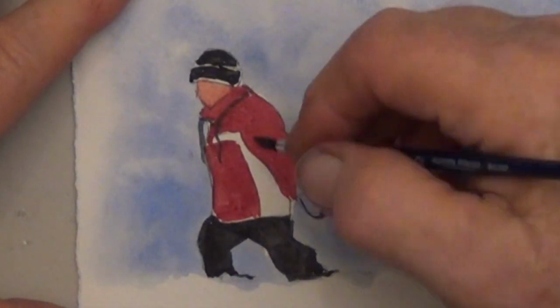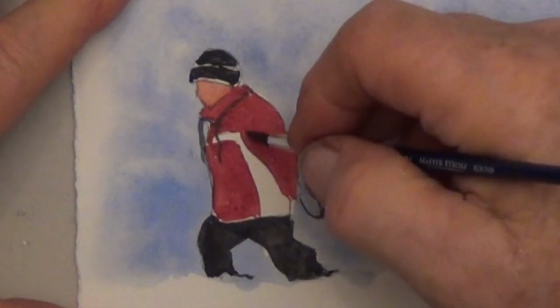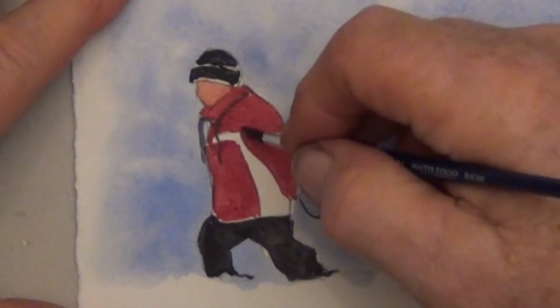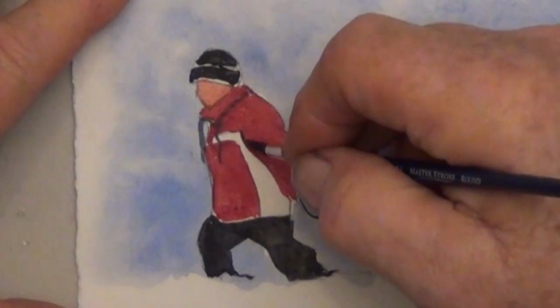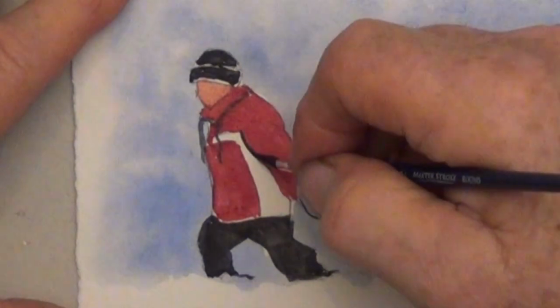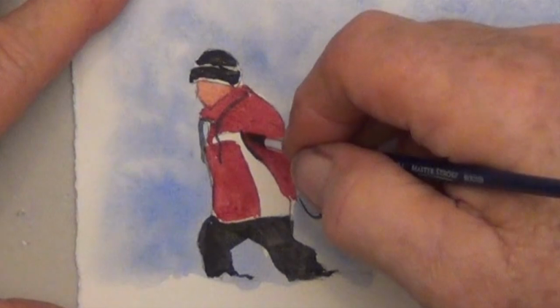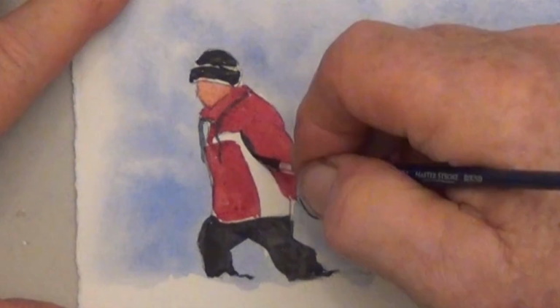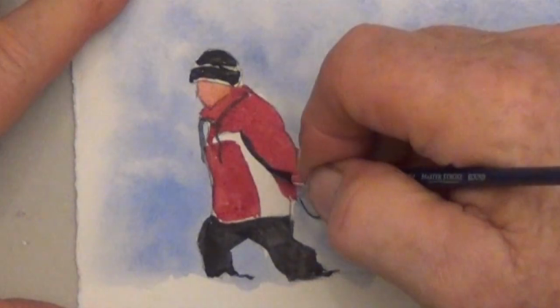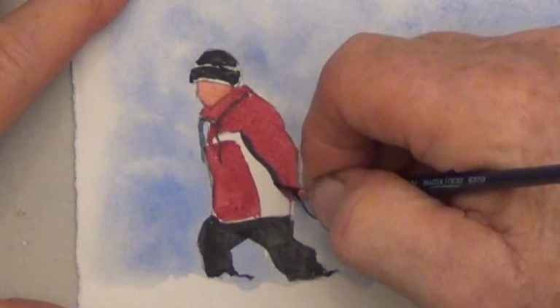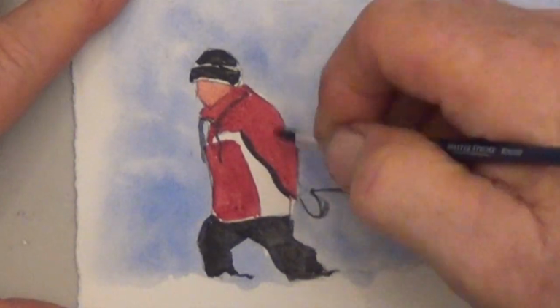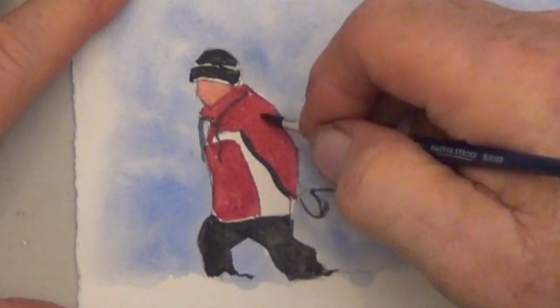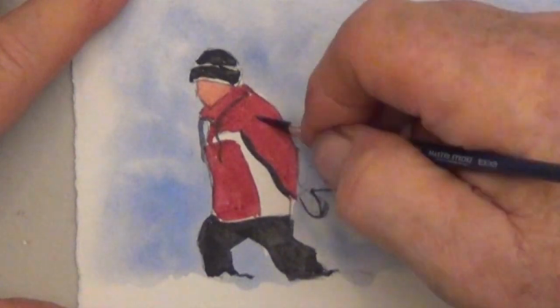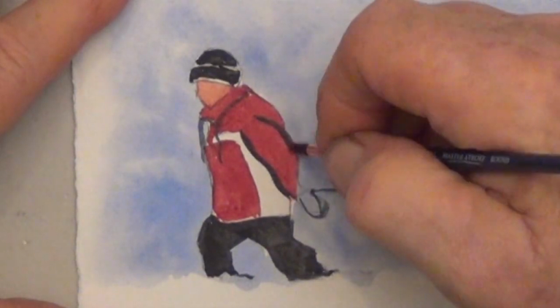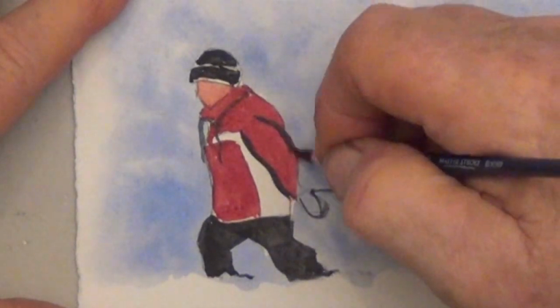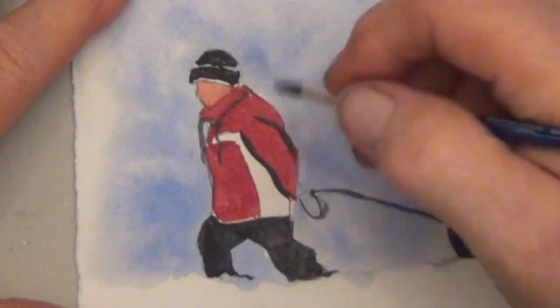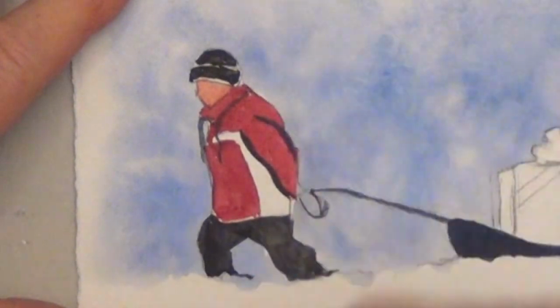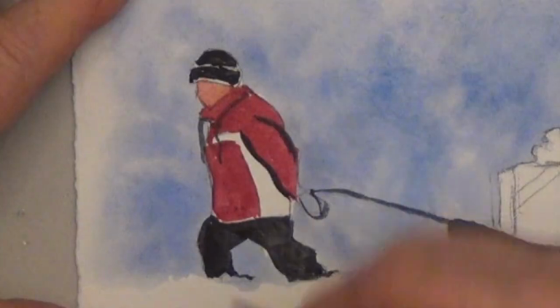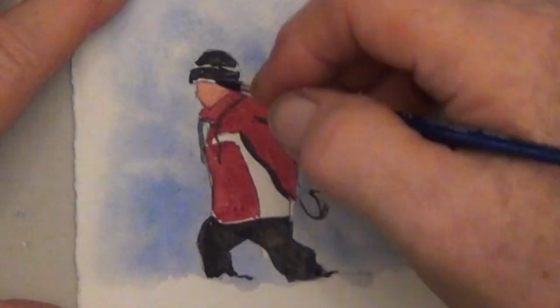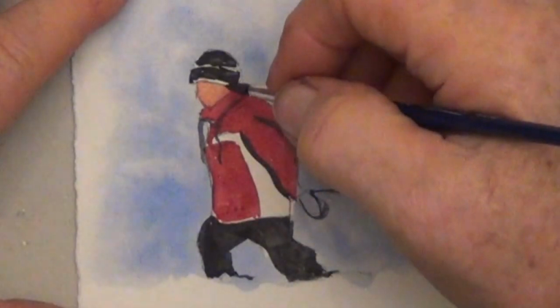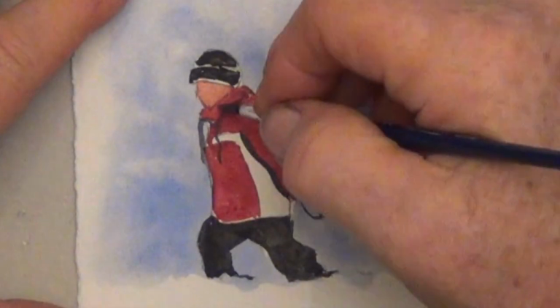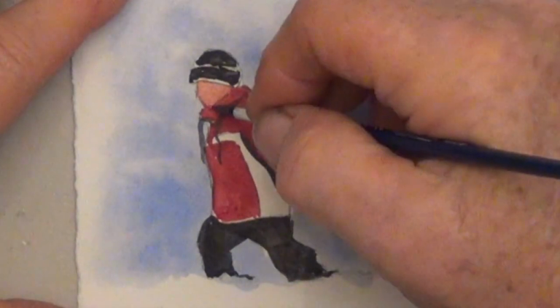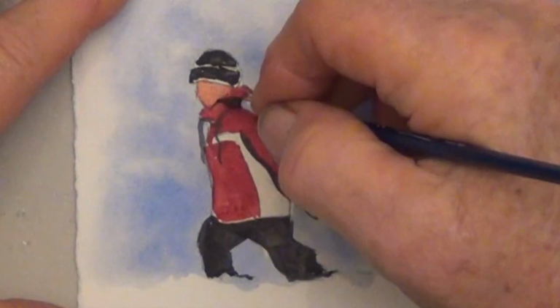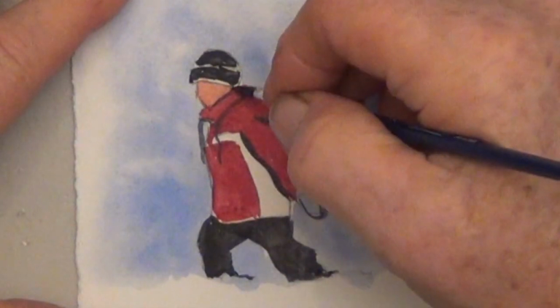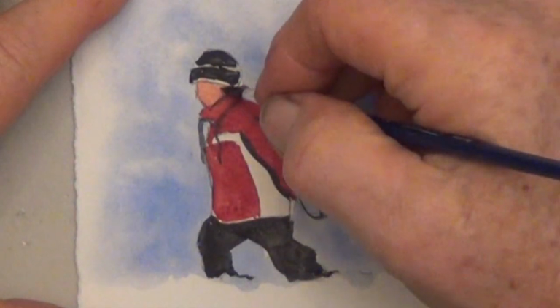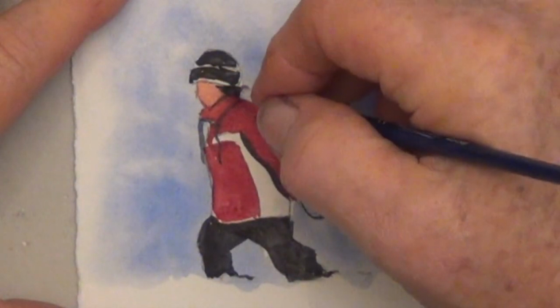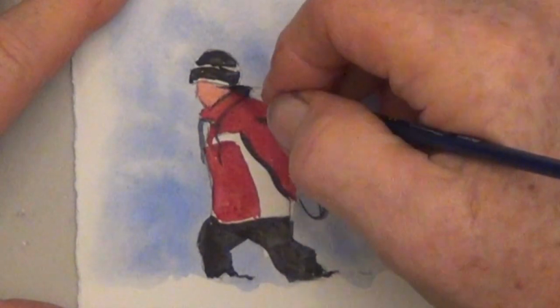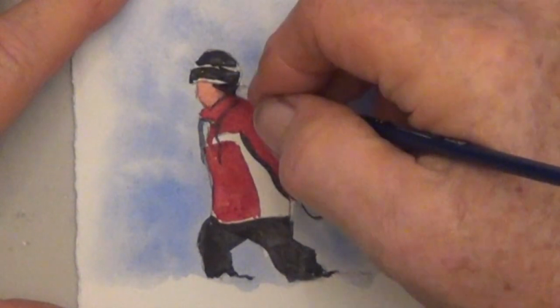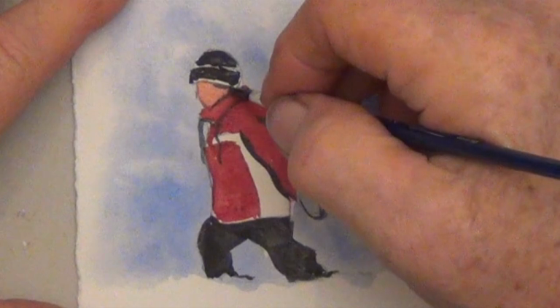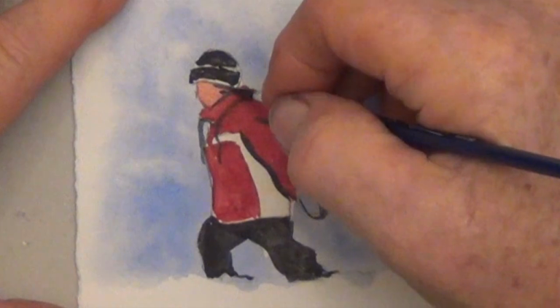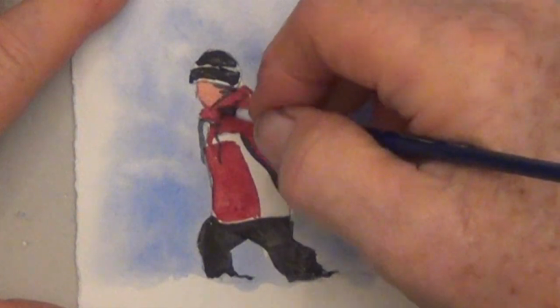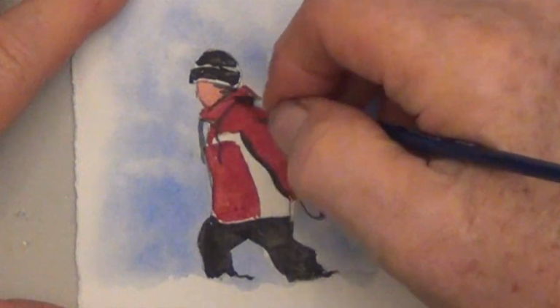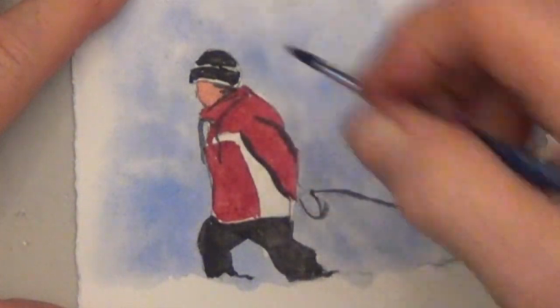I outlined the big sleeve with black, and I also put a little black in the corner where the hair would go.